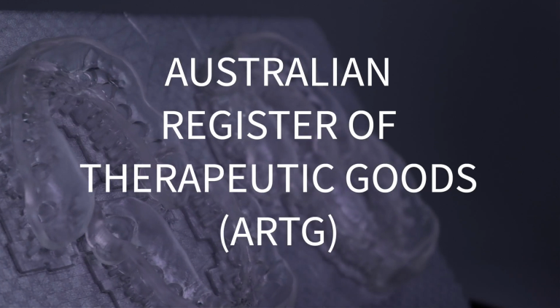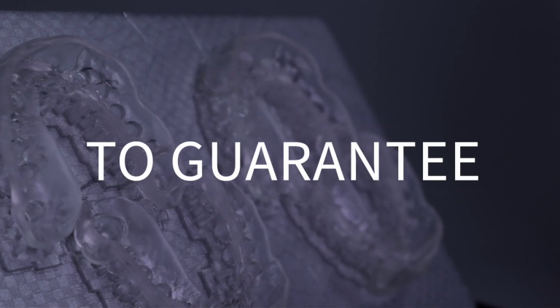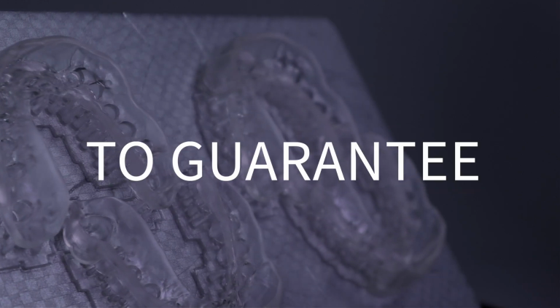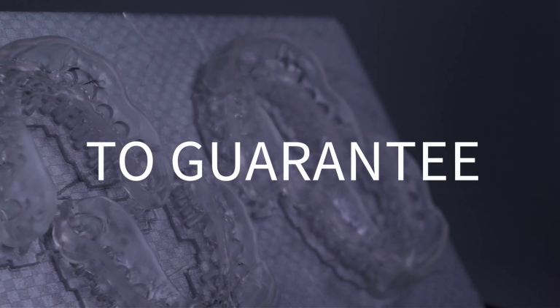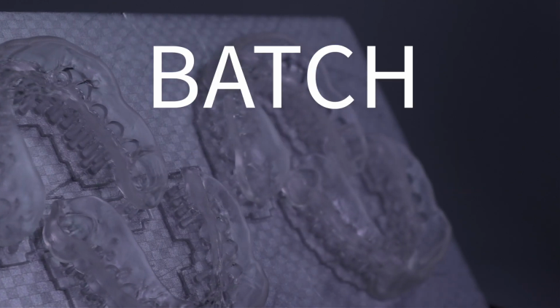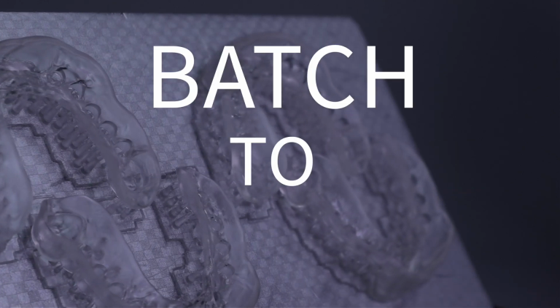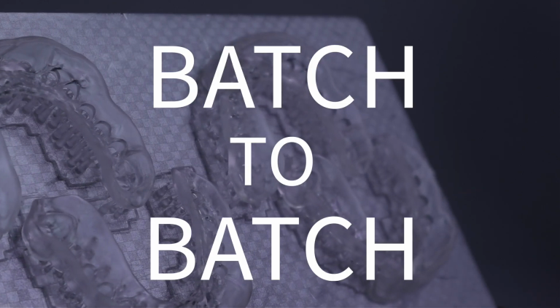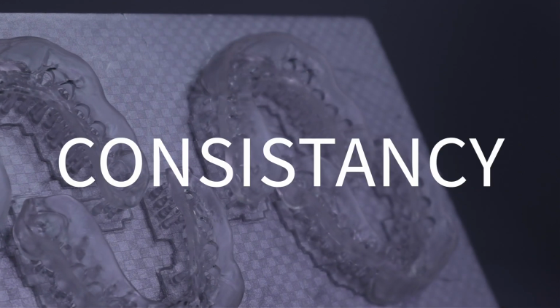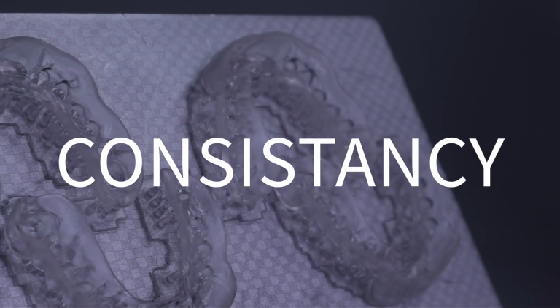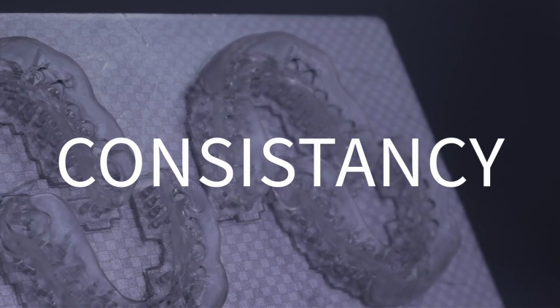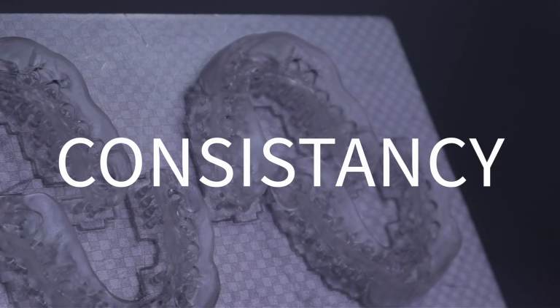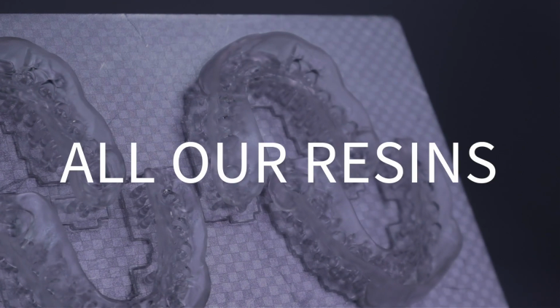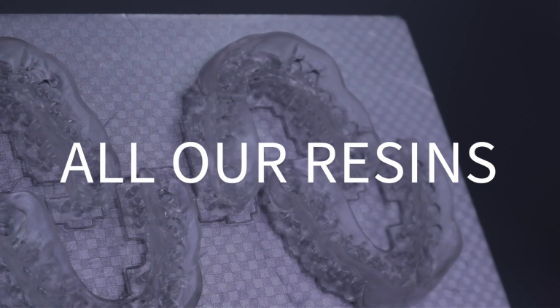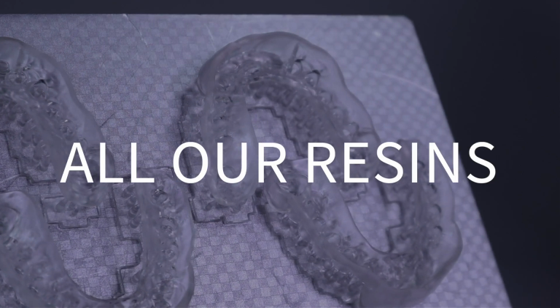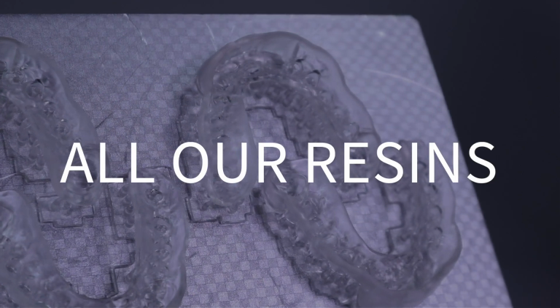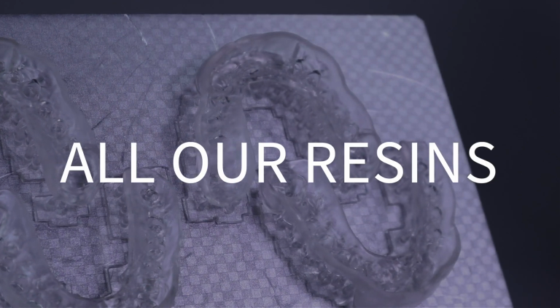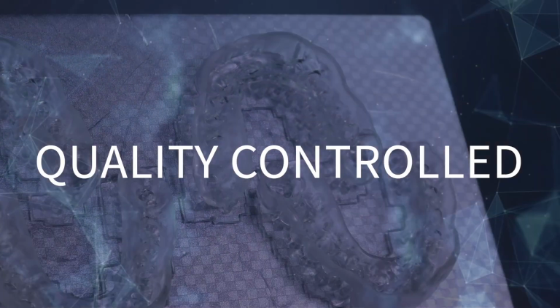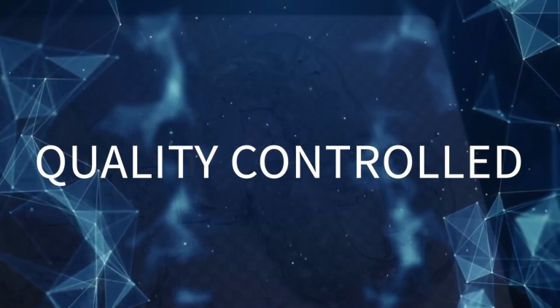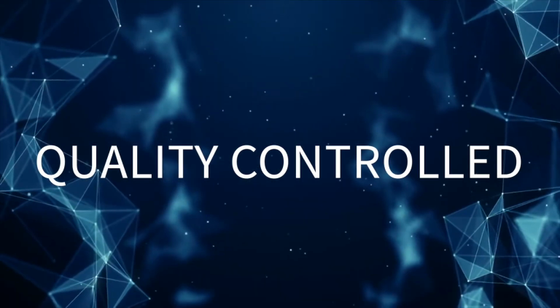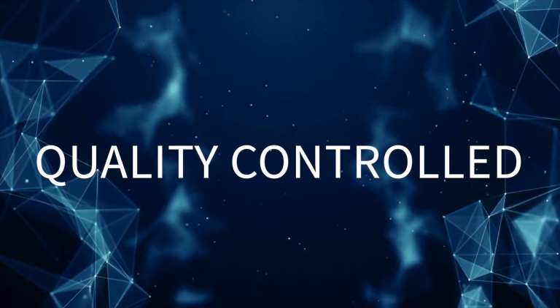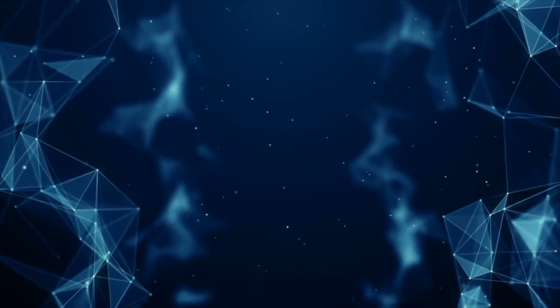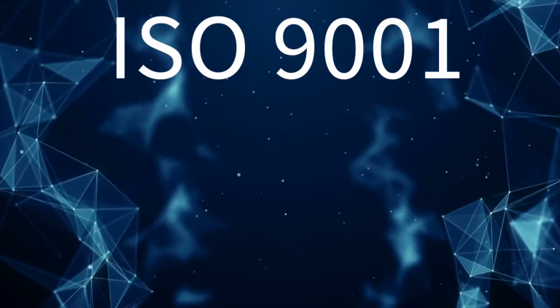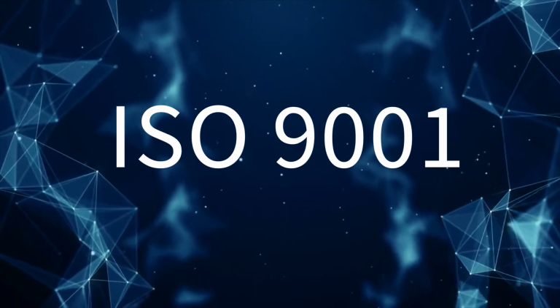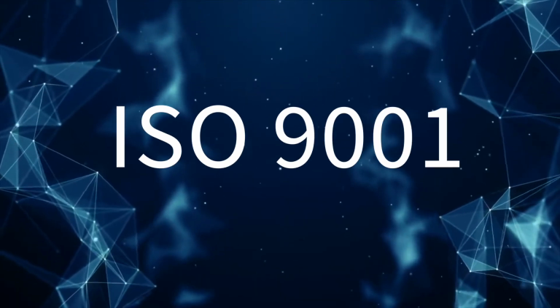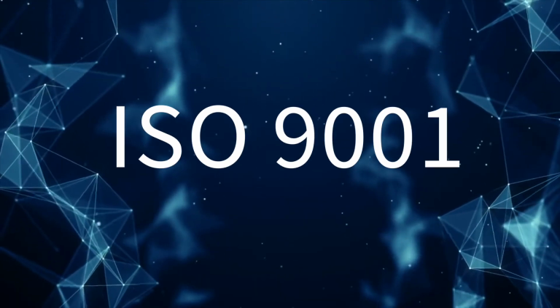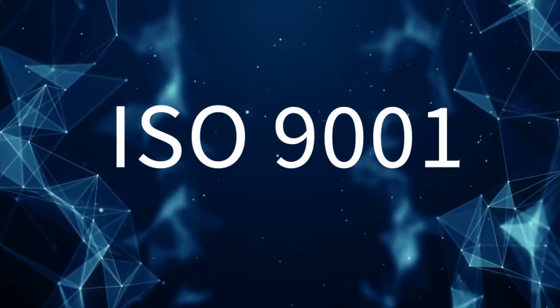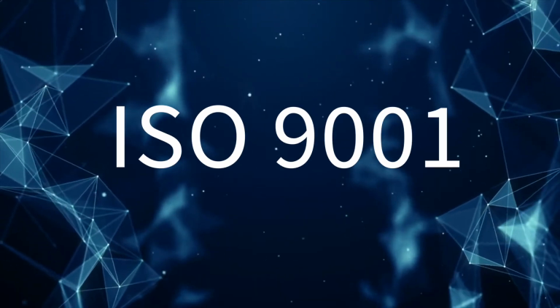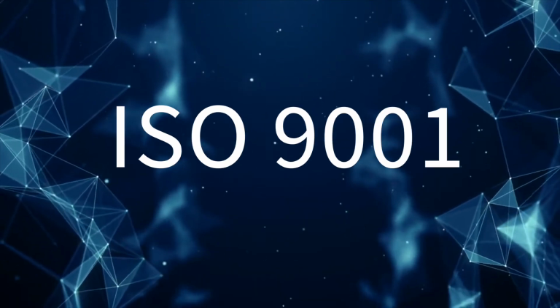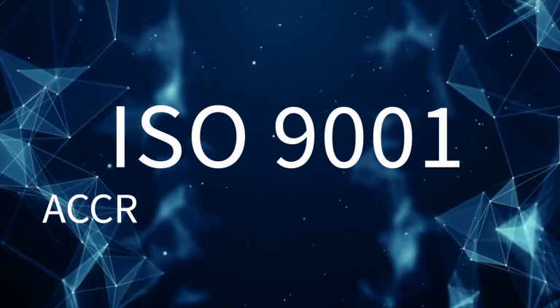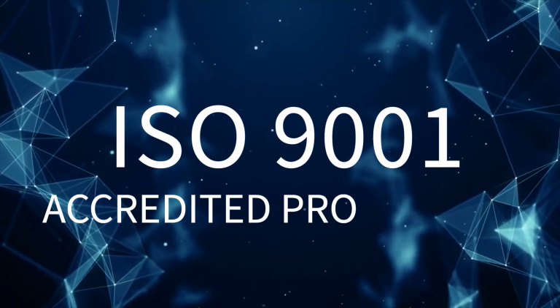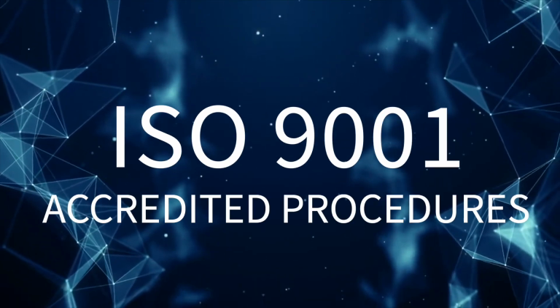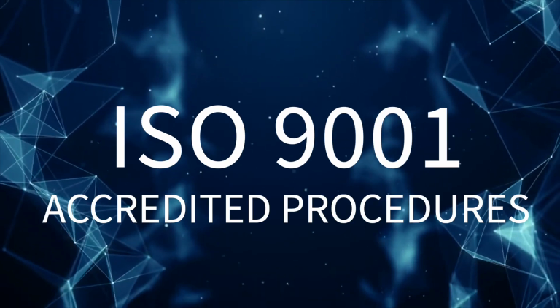To guarantee batch-to-batch consistency, all our resins are quality controlled using ISO 9001 accredited procedures.